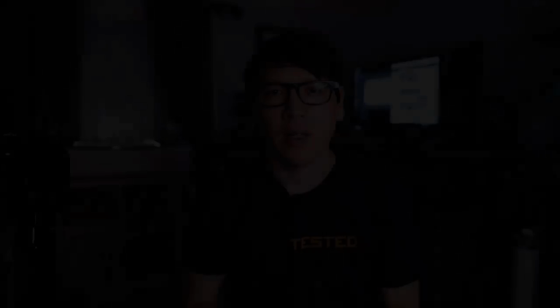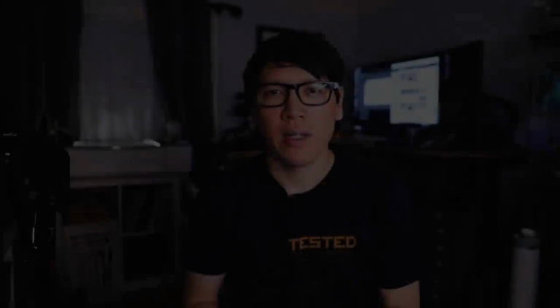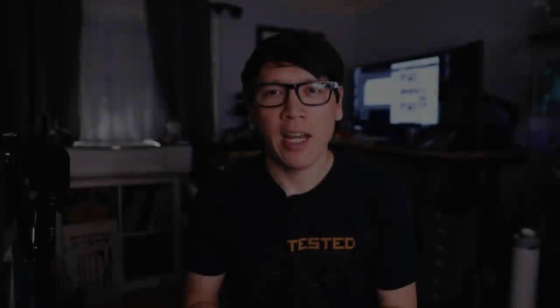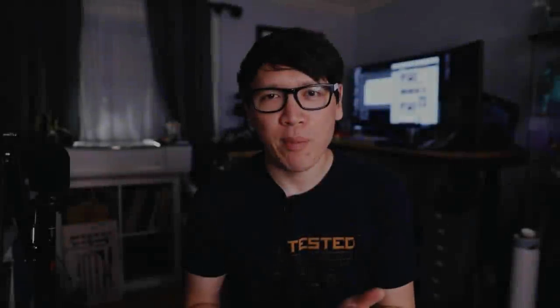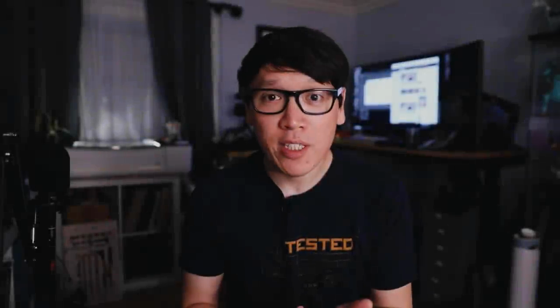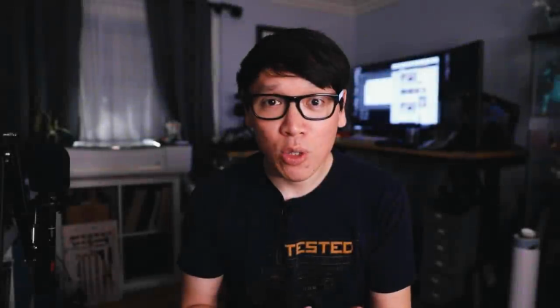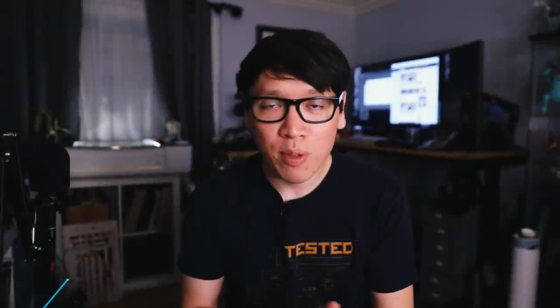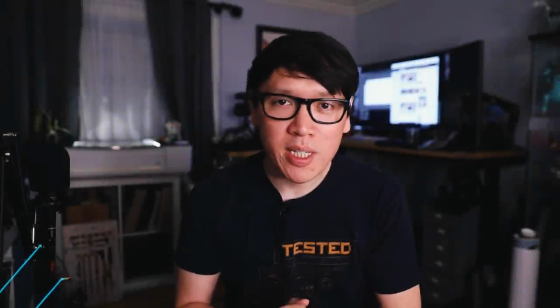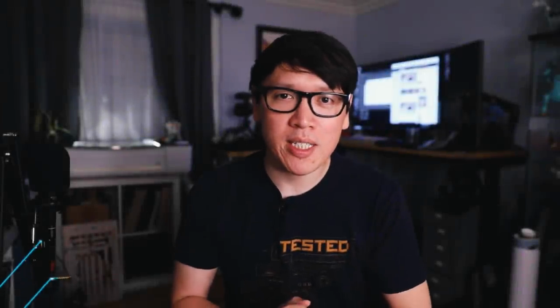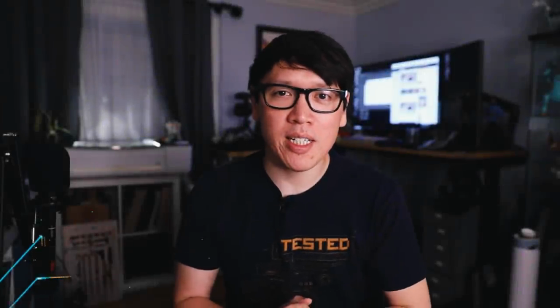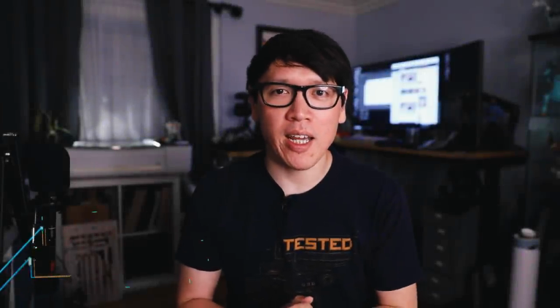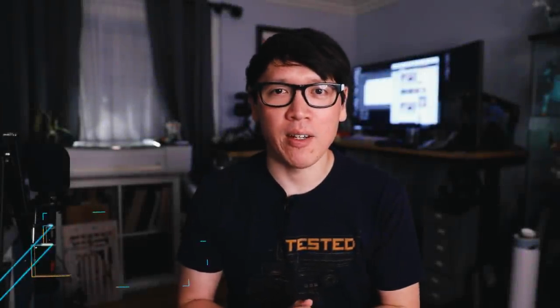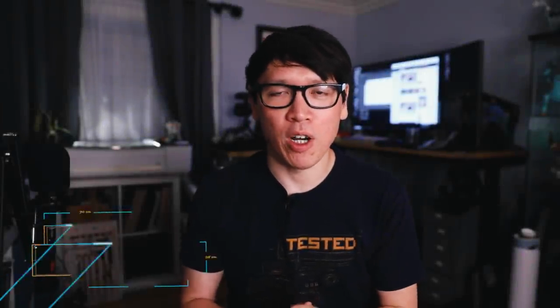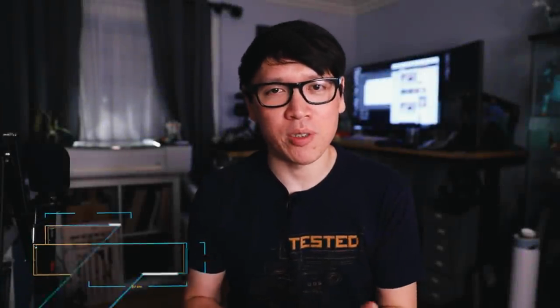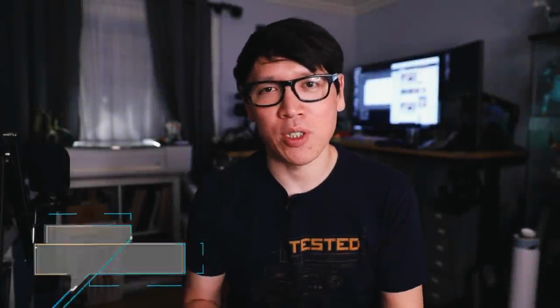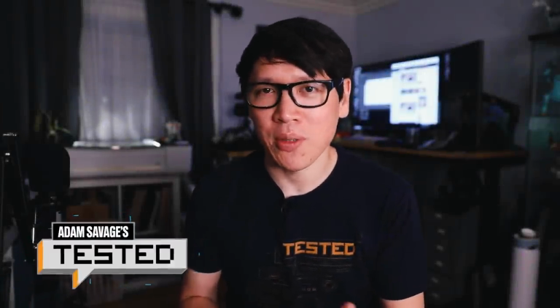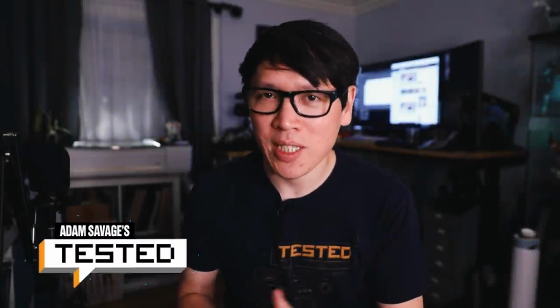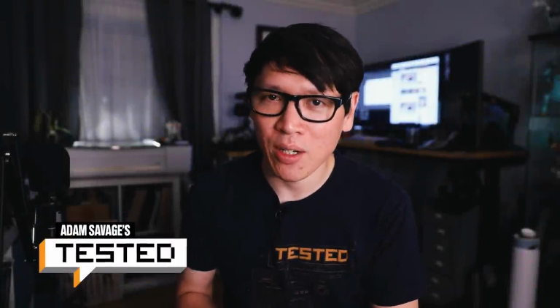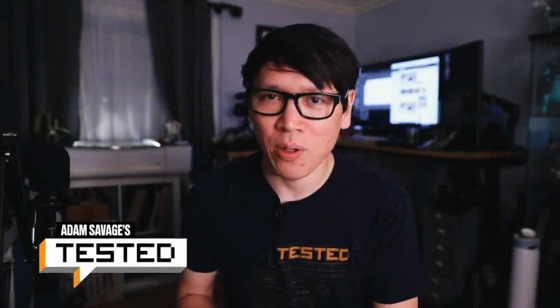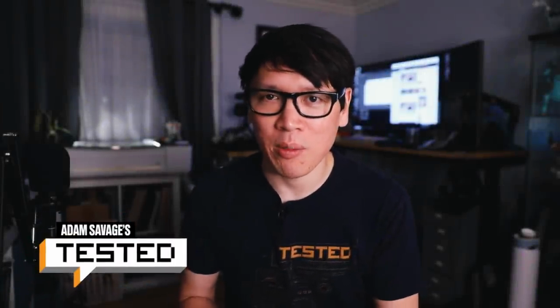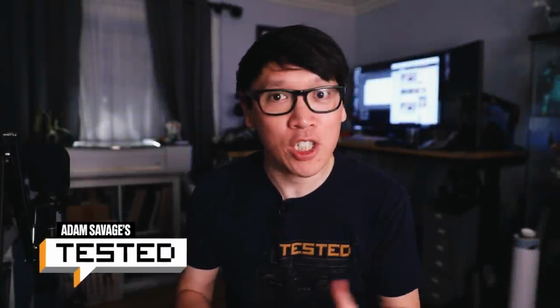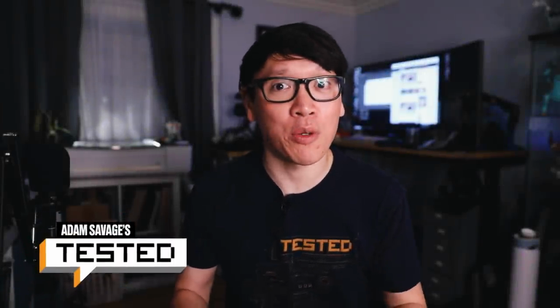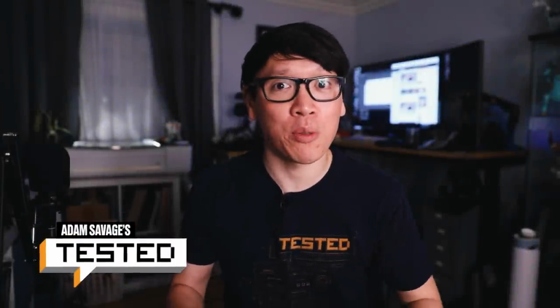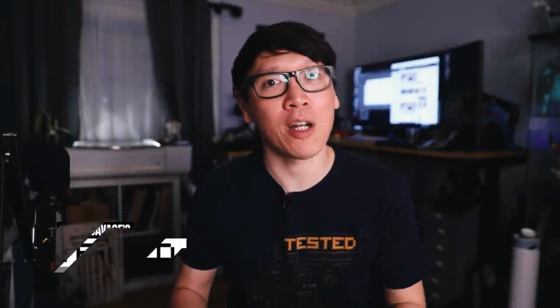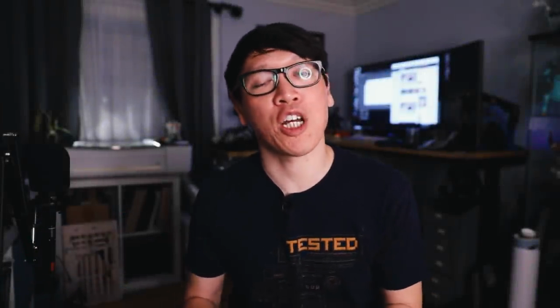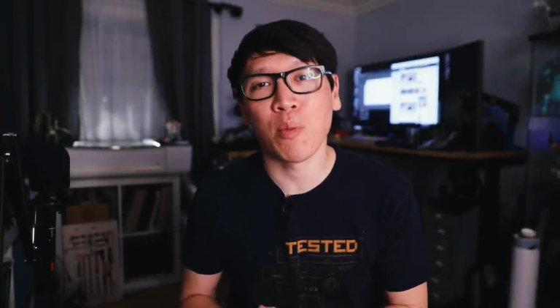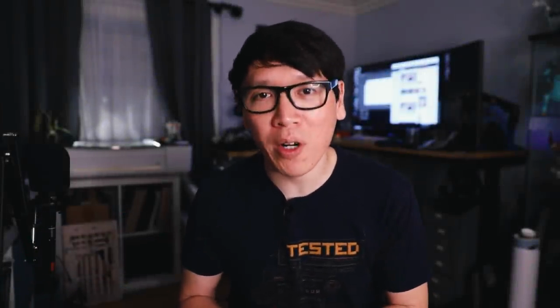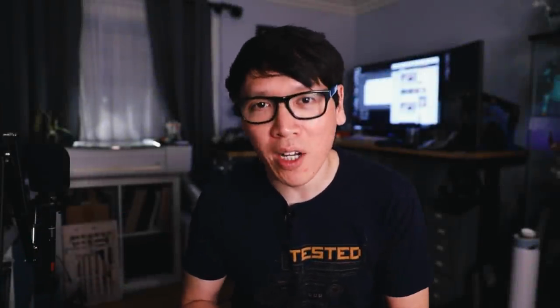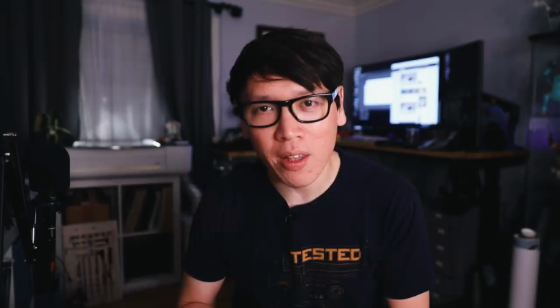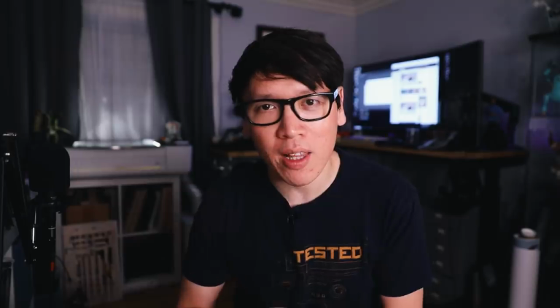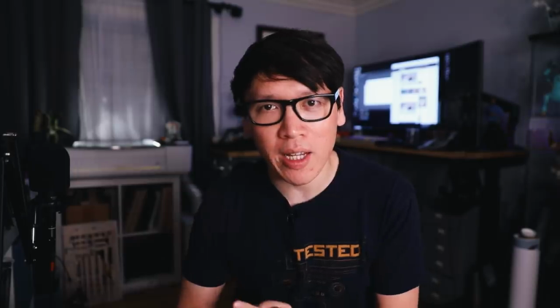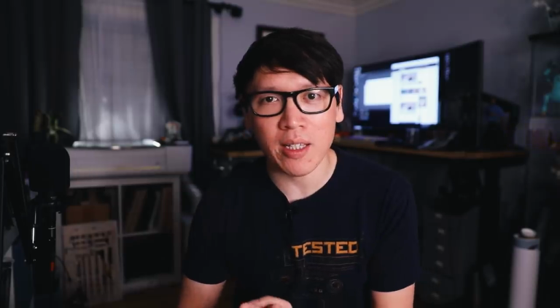Hey everybody, it's Norm from Tested, and welcome to a show and tell where I want to share with you a project I've been working on lately.